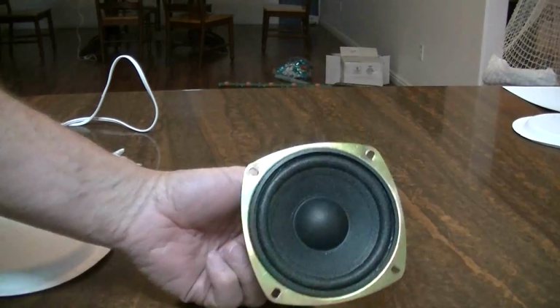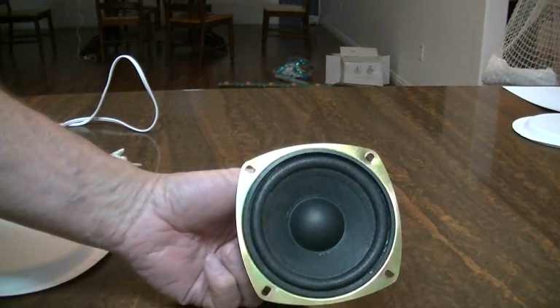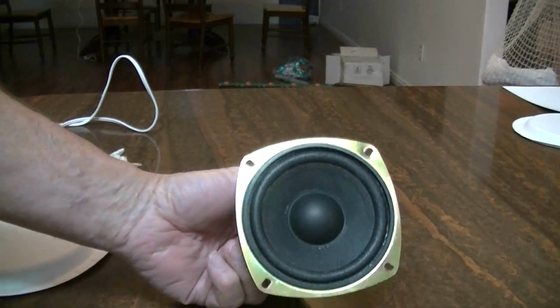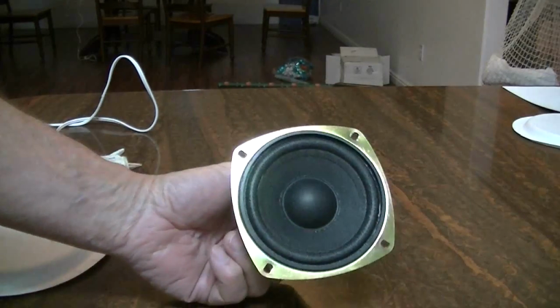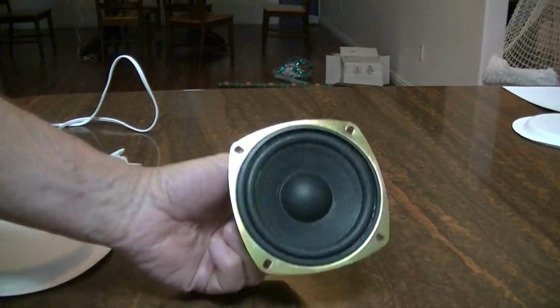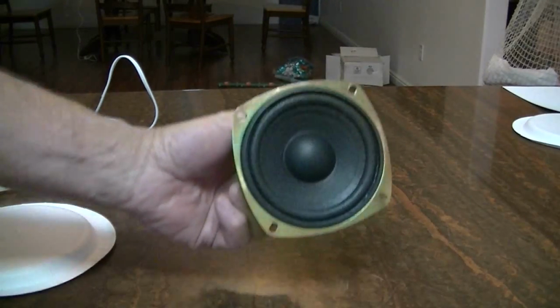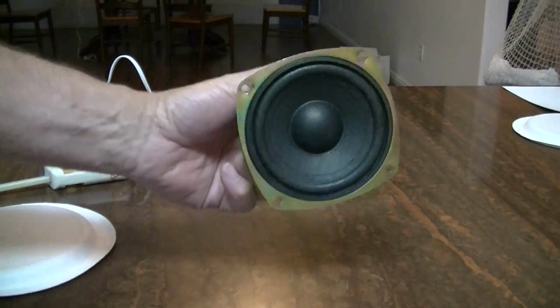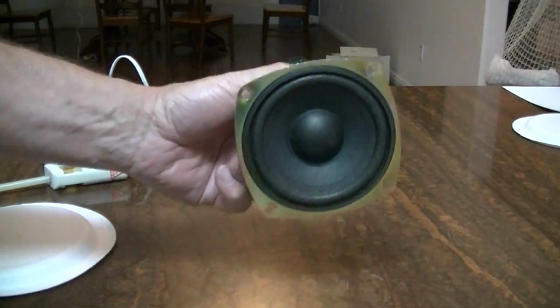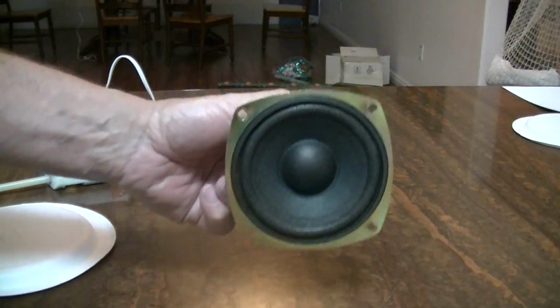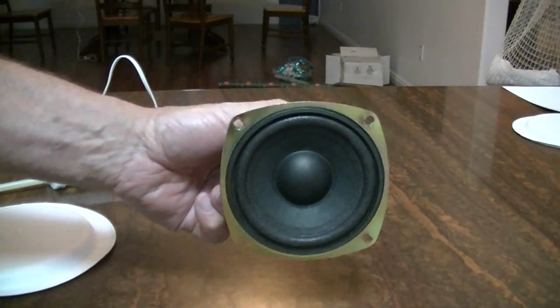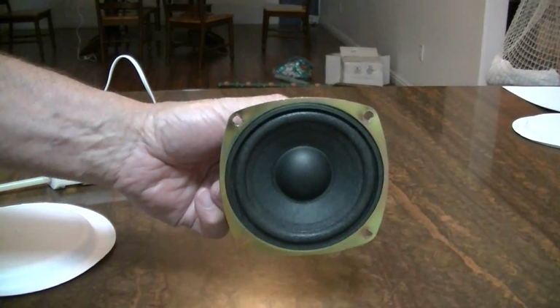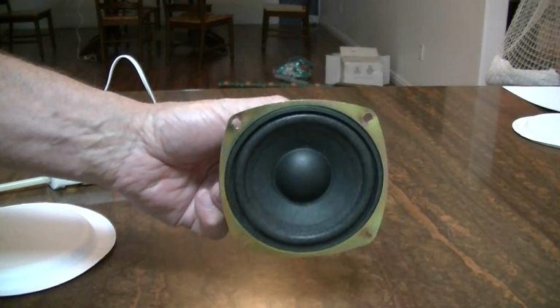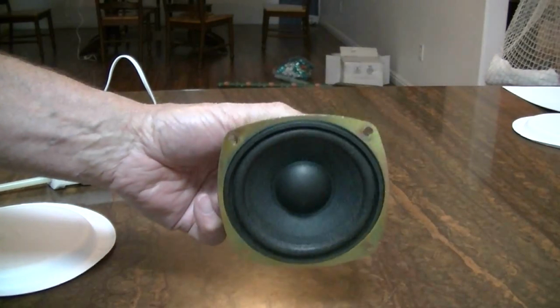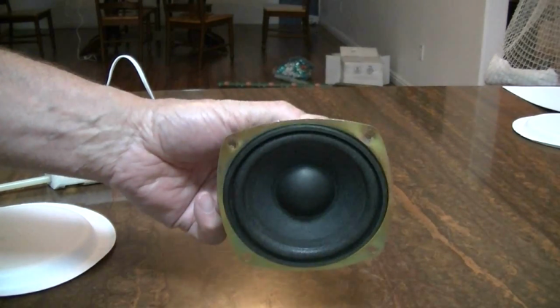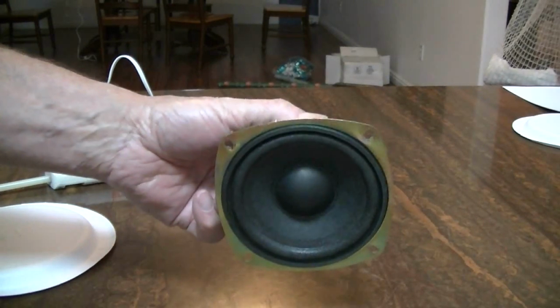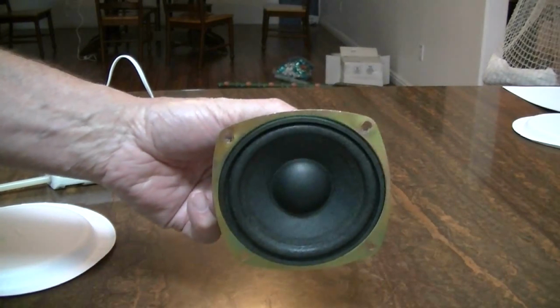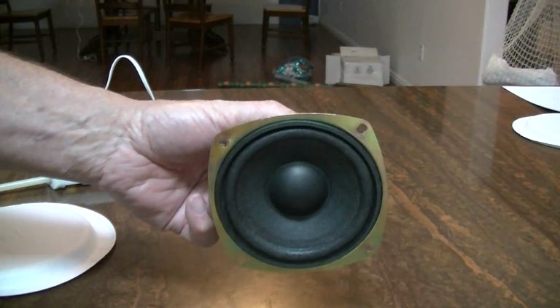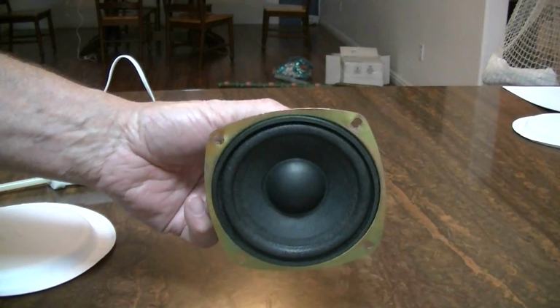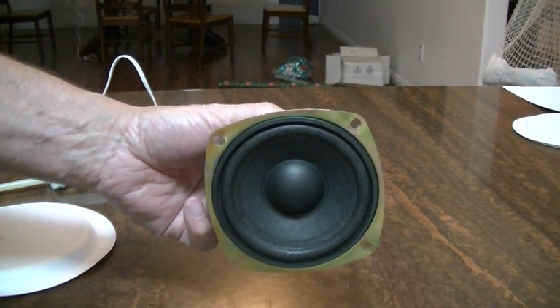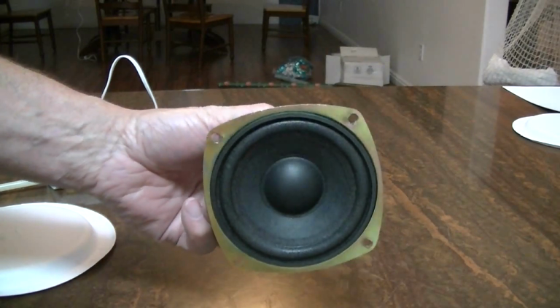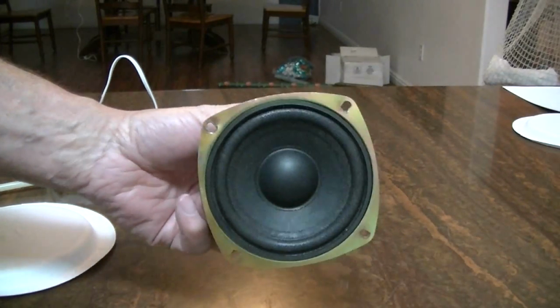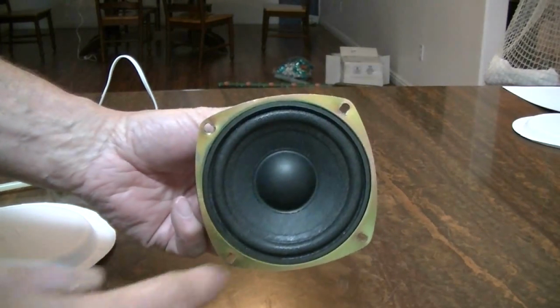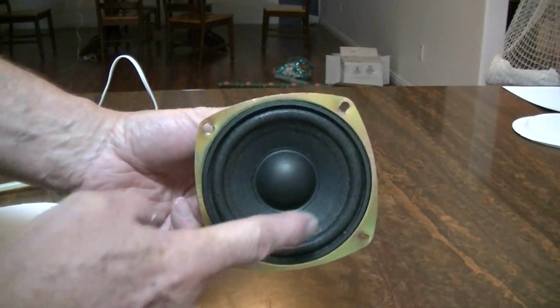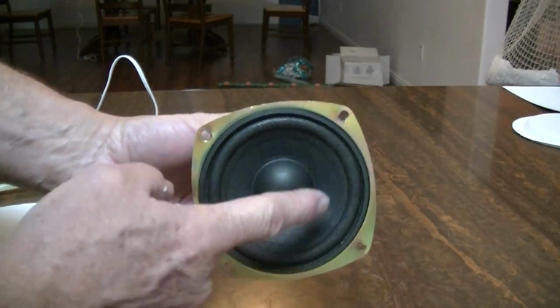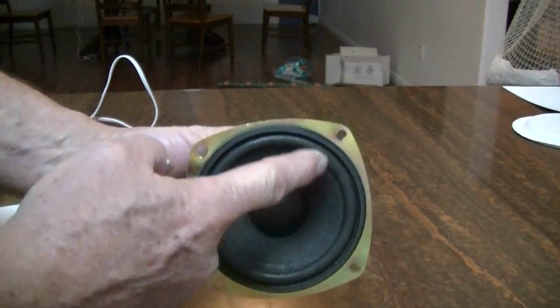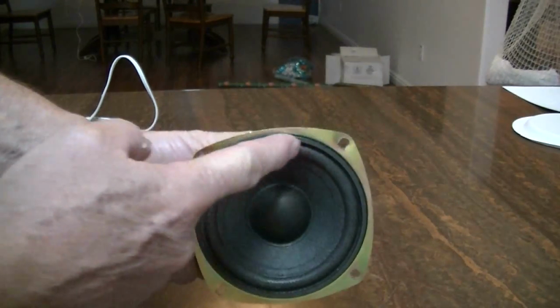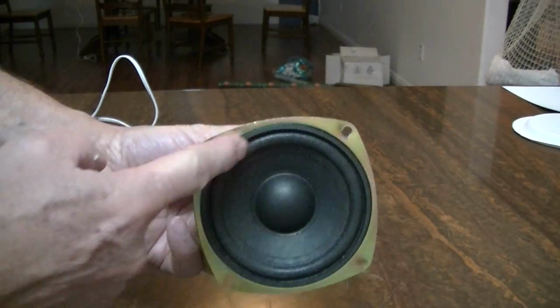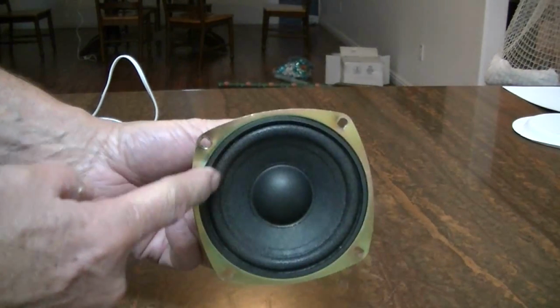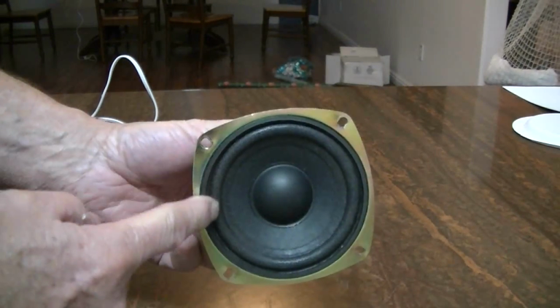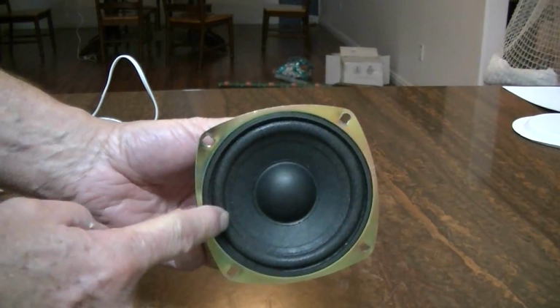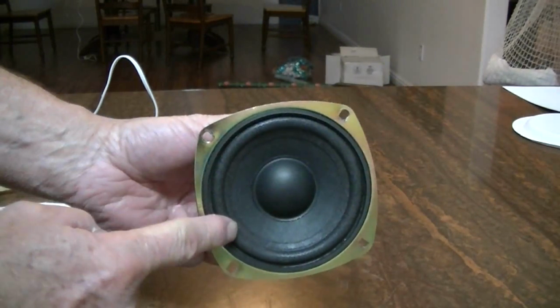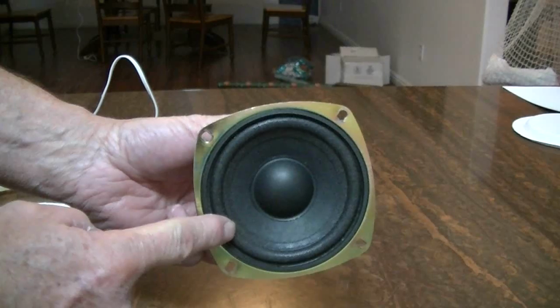Greetings, Earth children. Let's do some paper plate speakers.